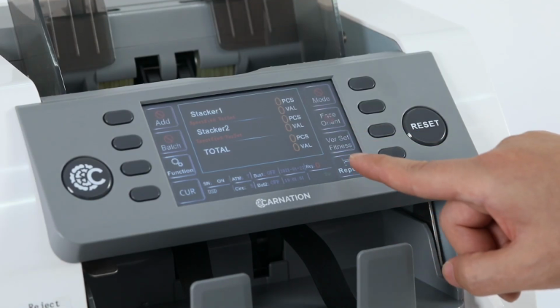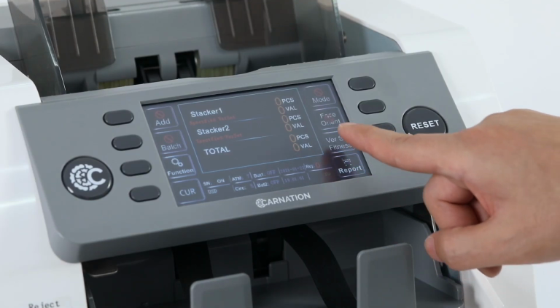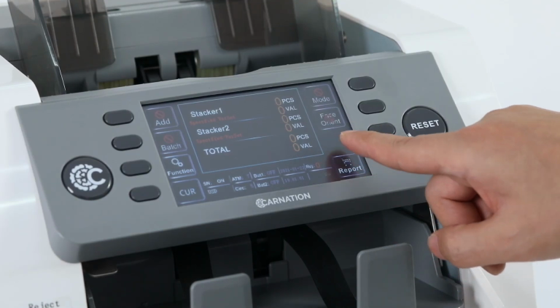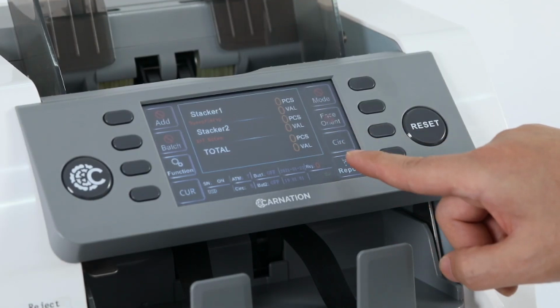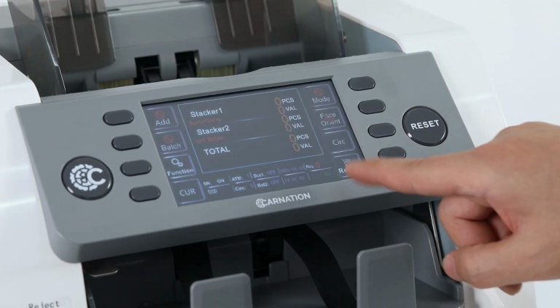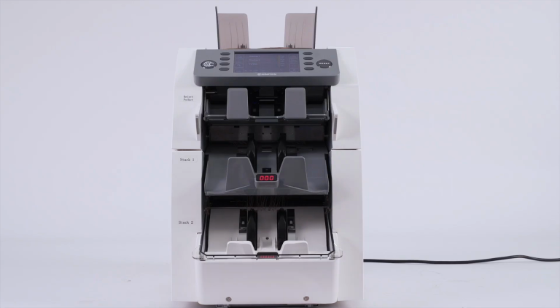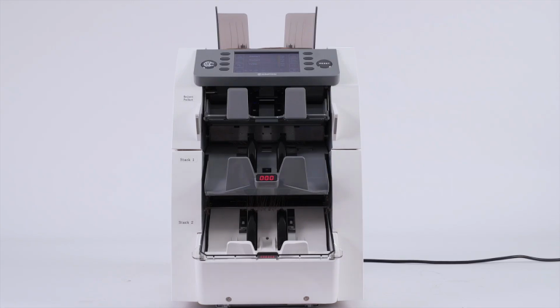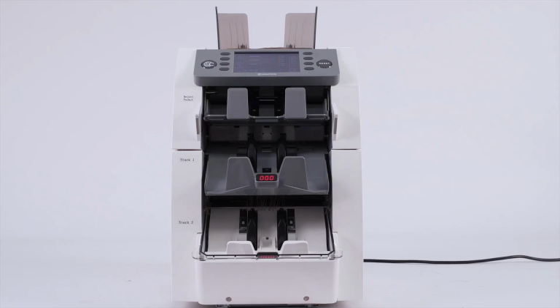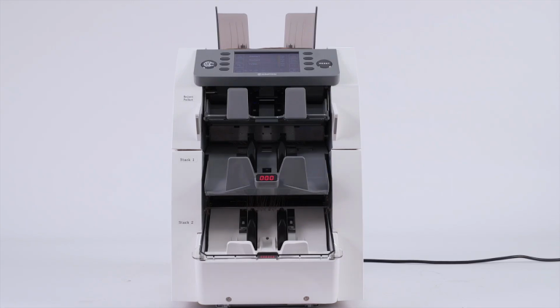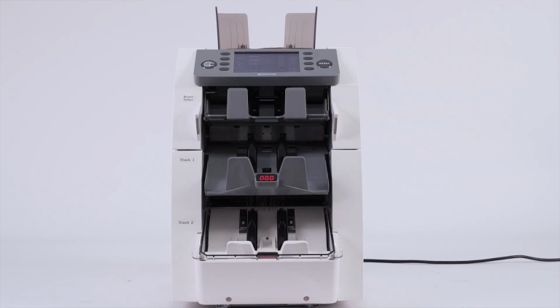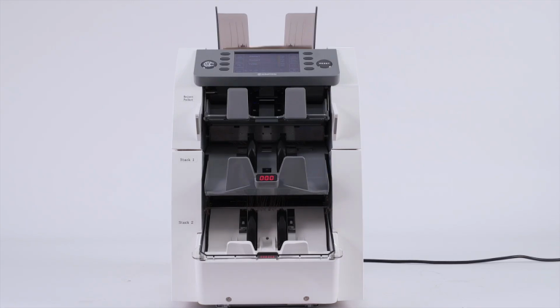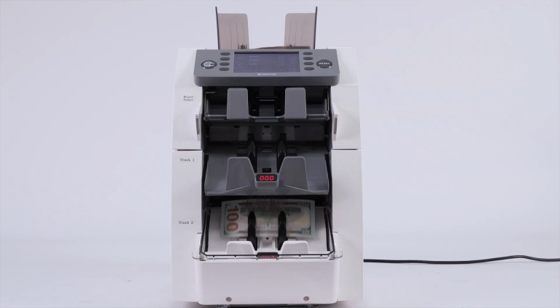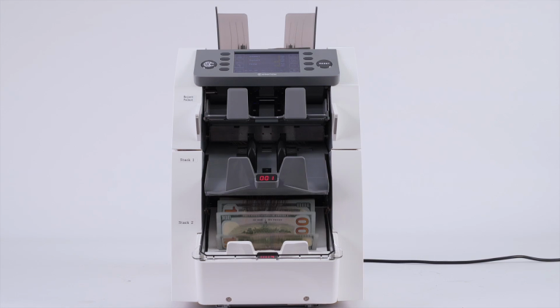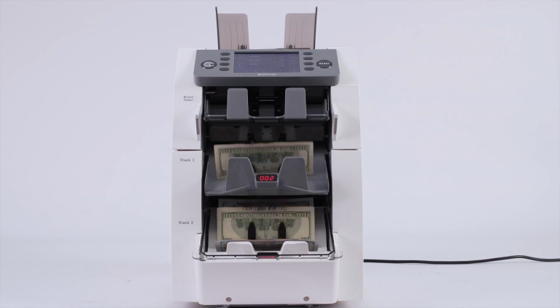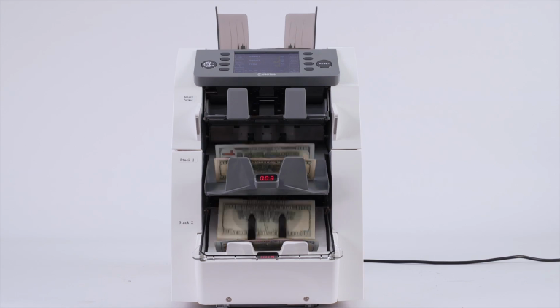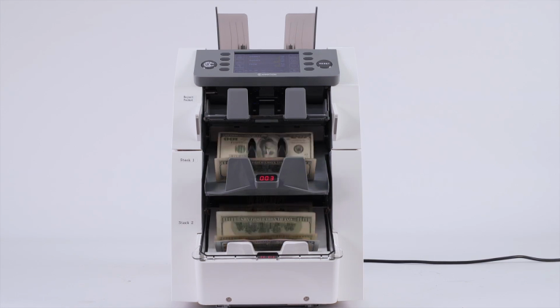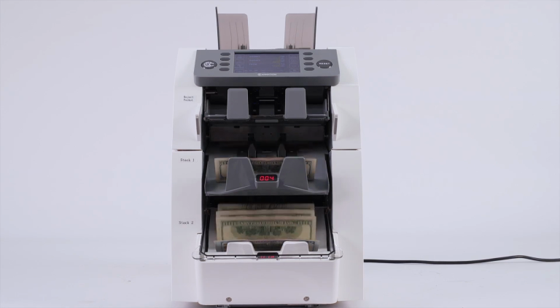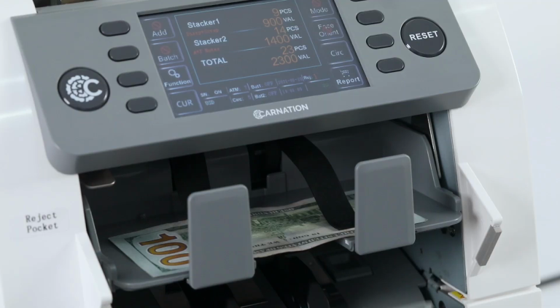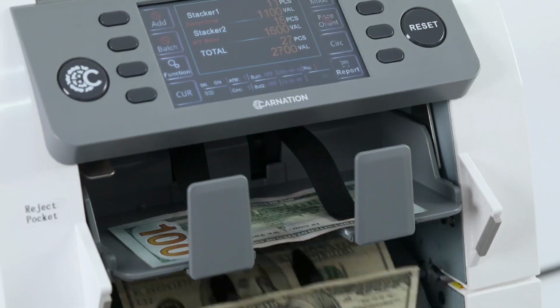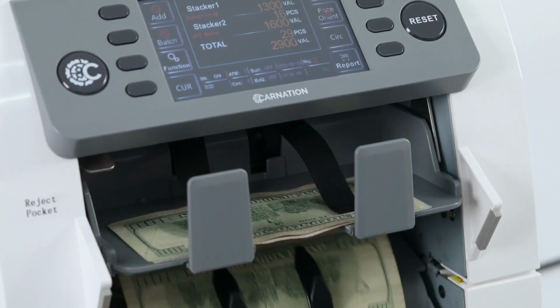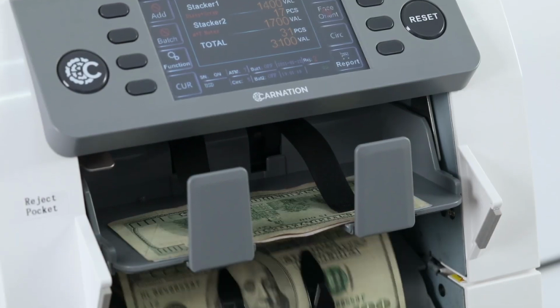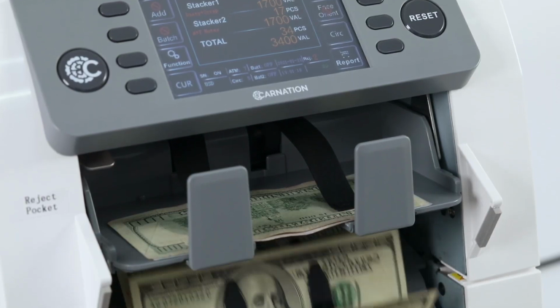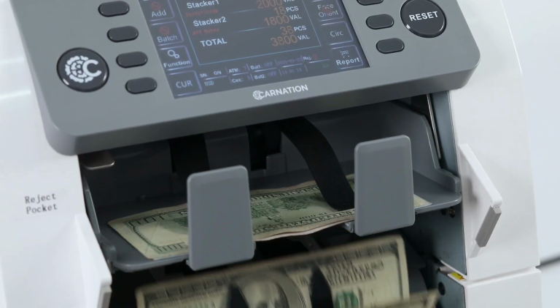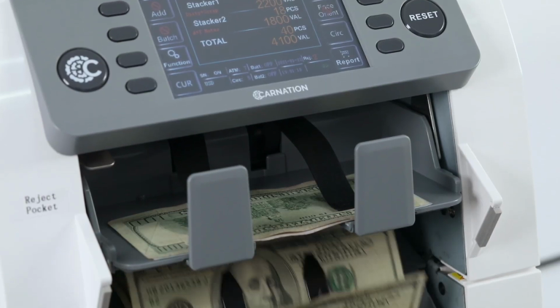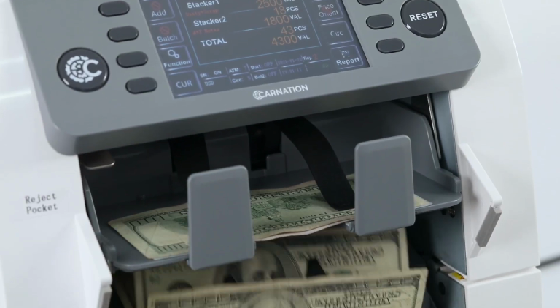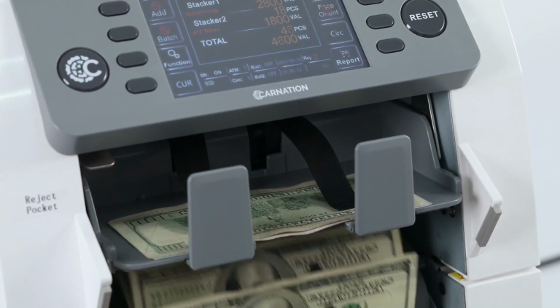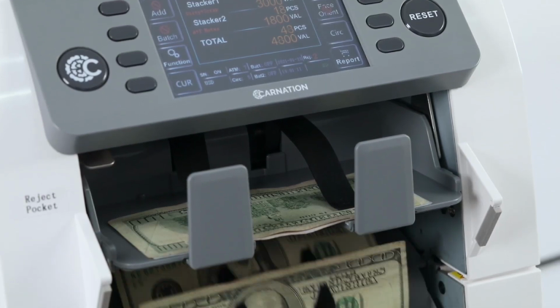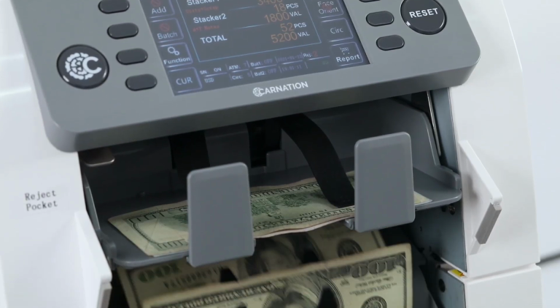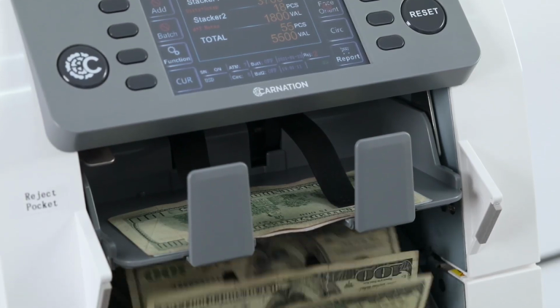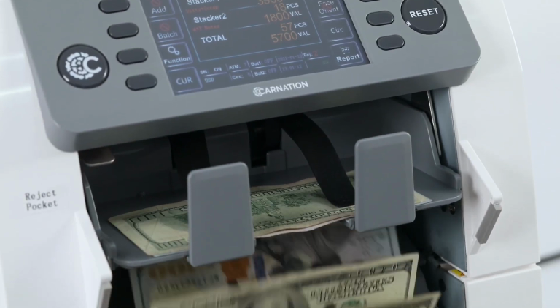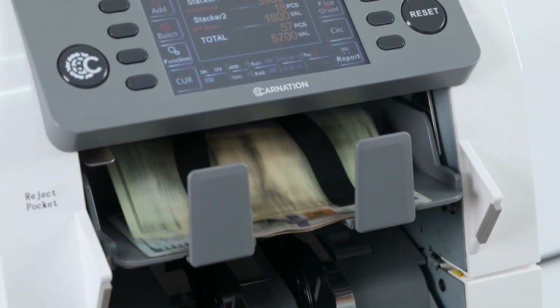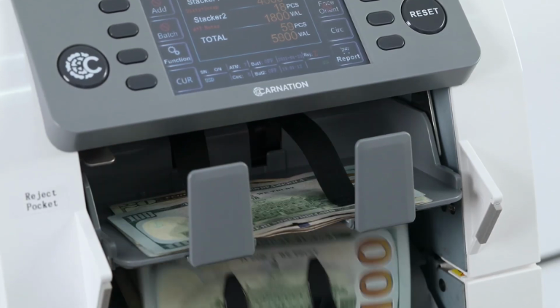The machine also includes a hopper extension that can hold an additional 400 to 500 bills, reducing the need for frequent reloading.